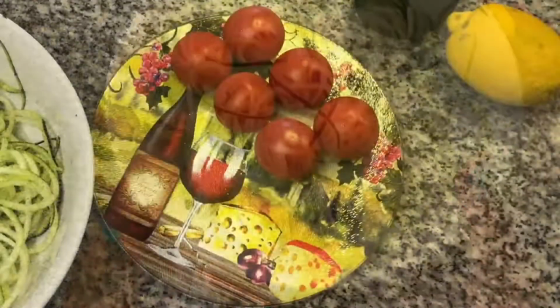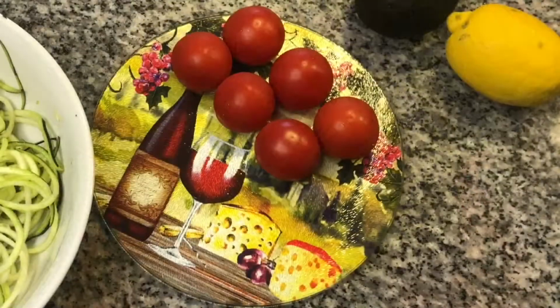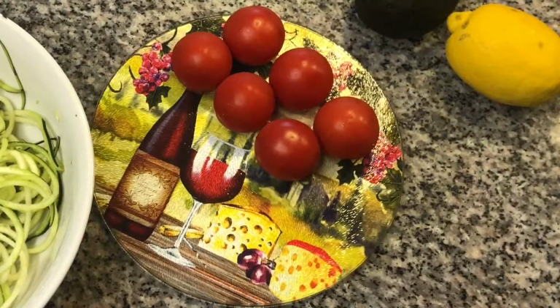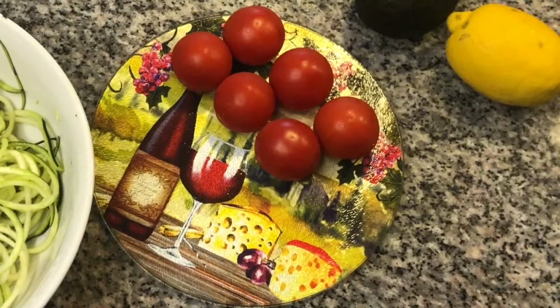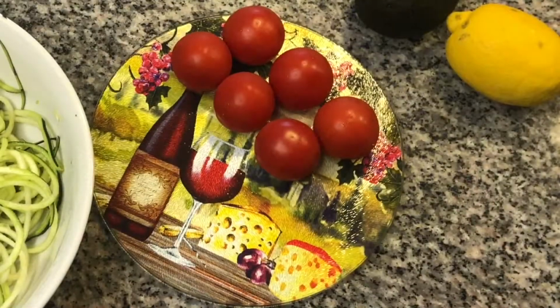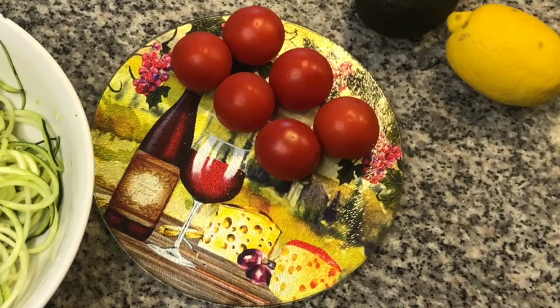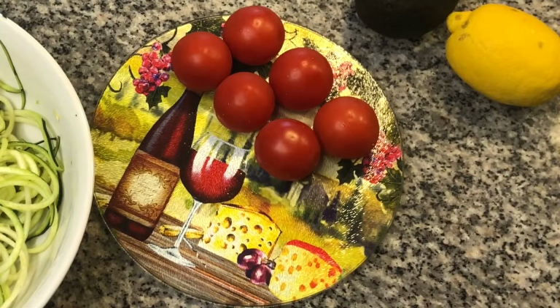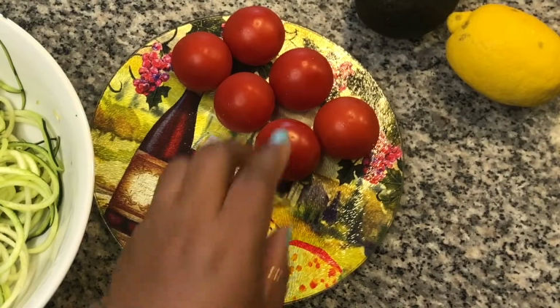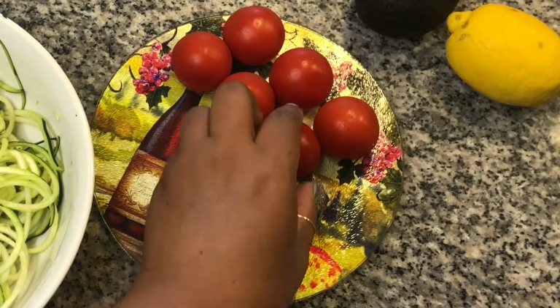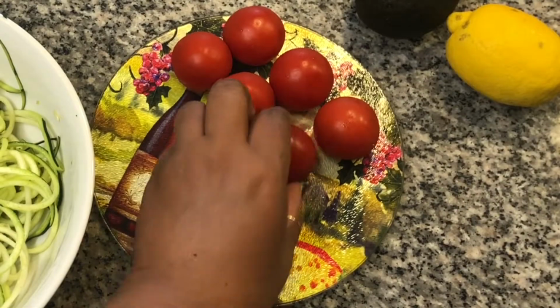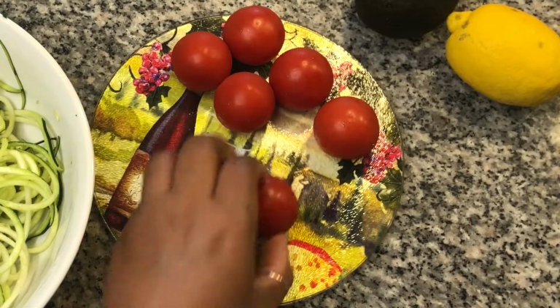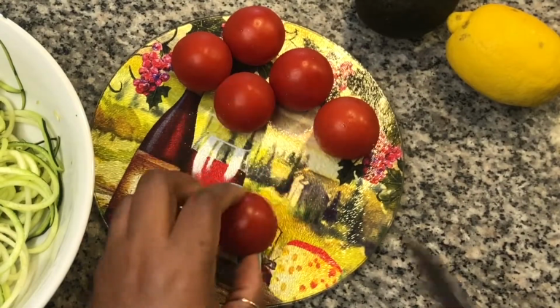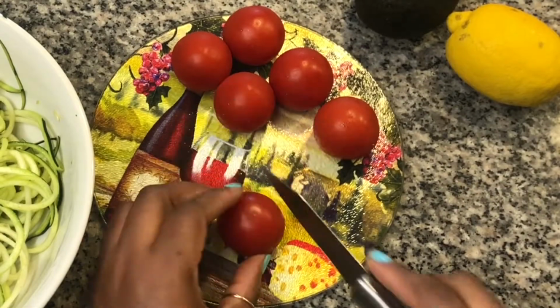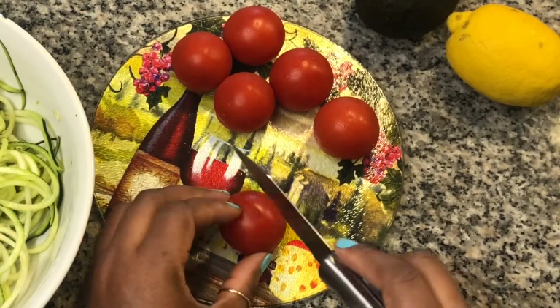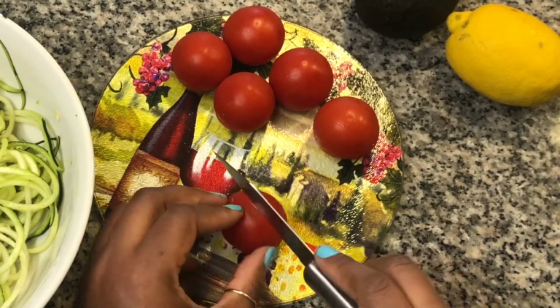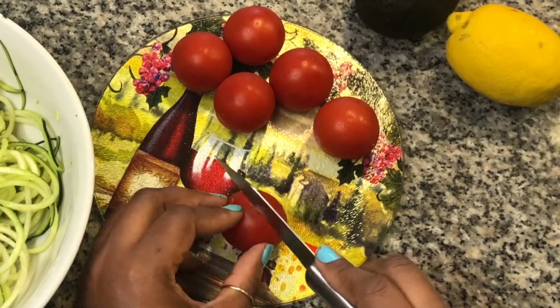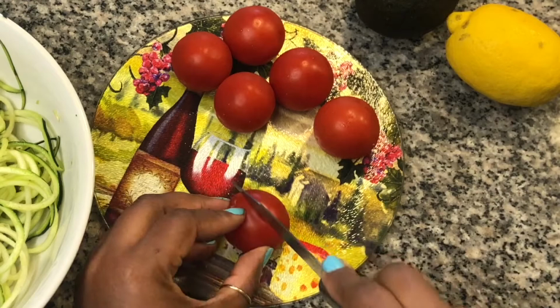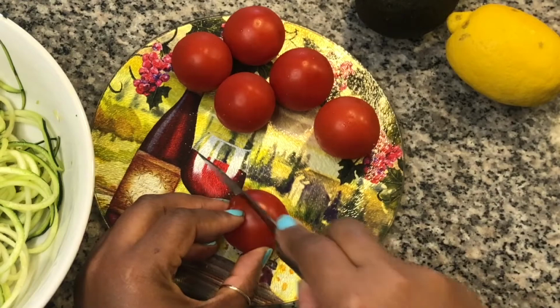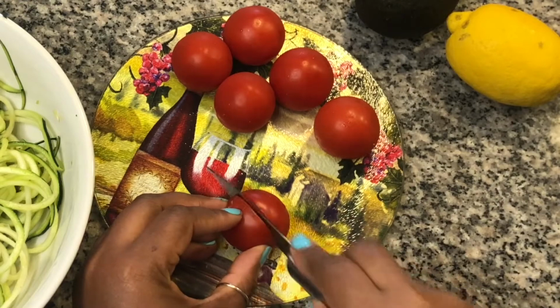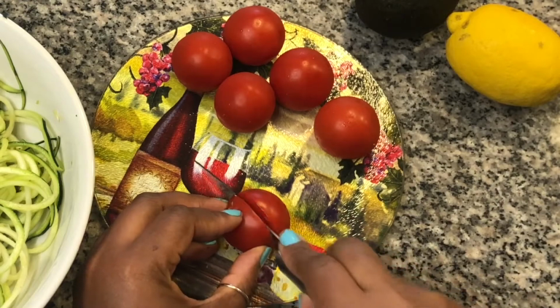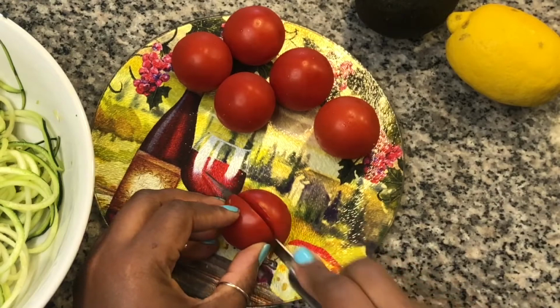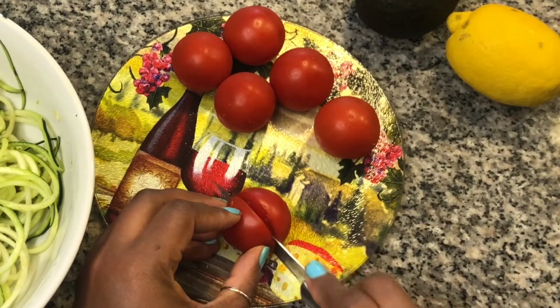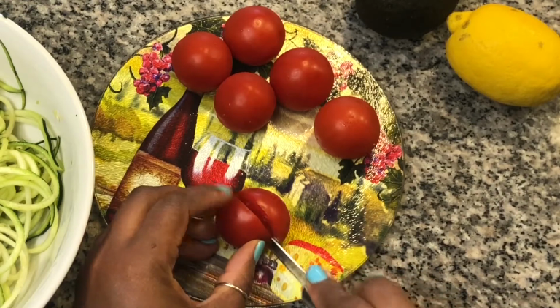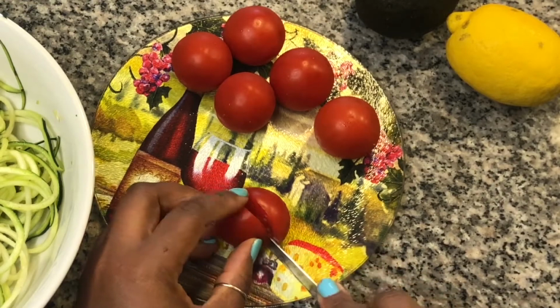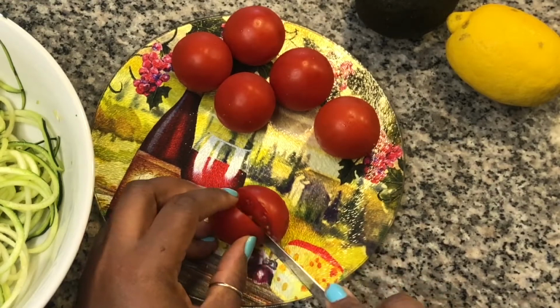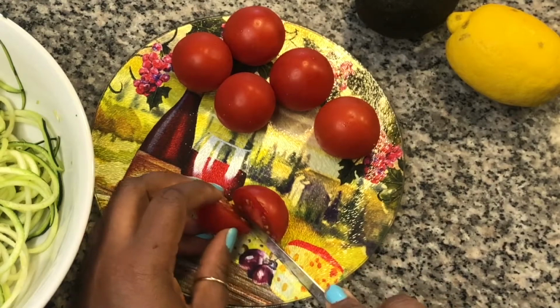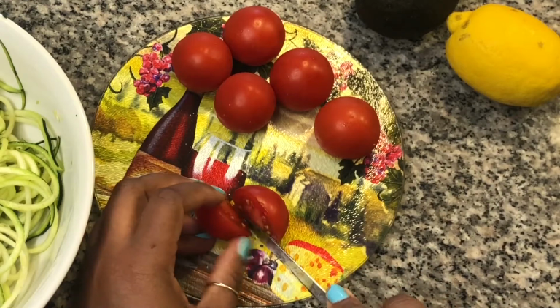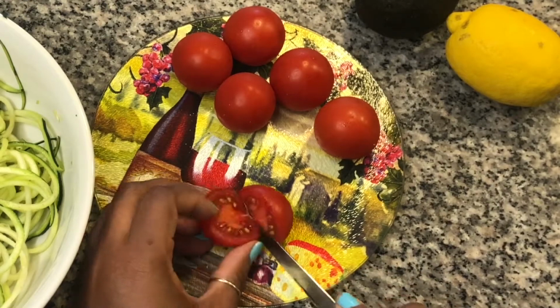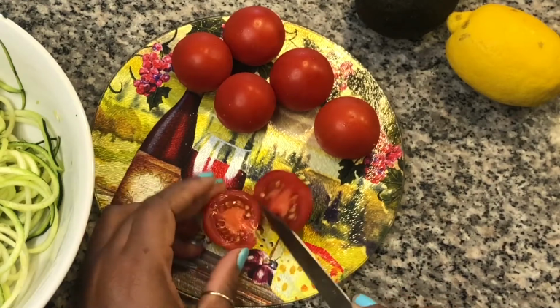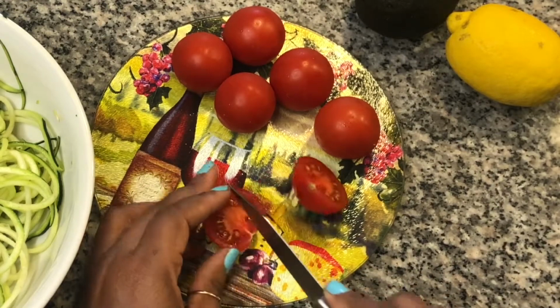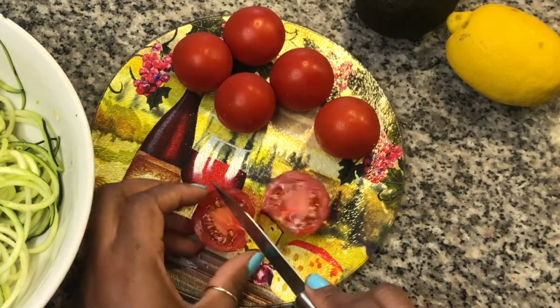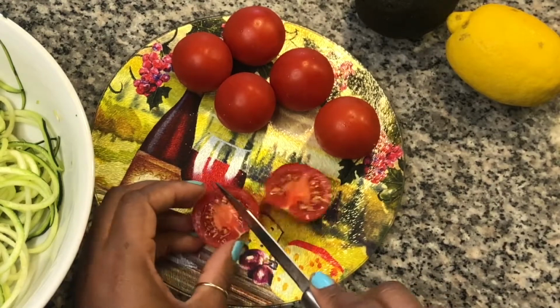Dice six cocktail tomatoes, or slice half a cup of cherry tomatoes in half.